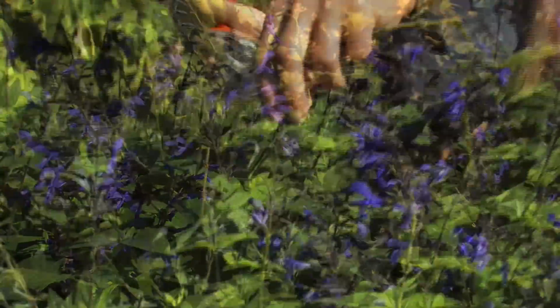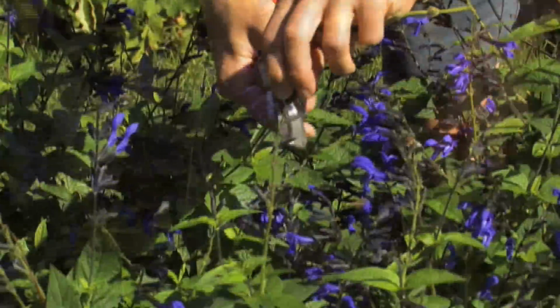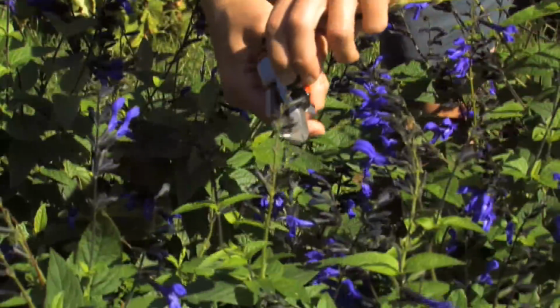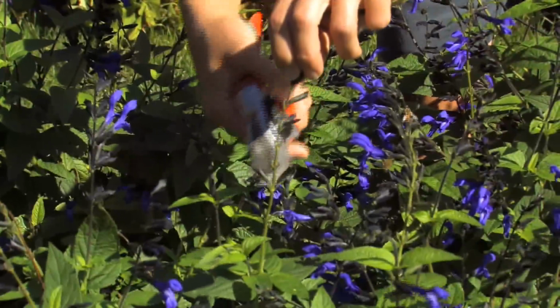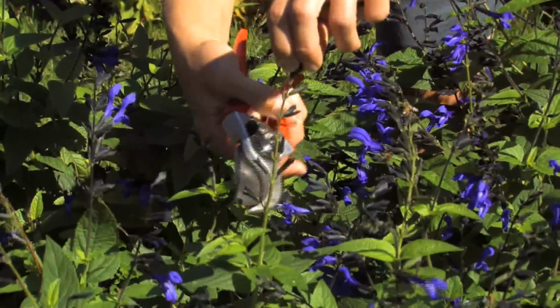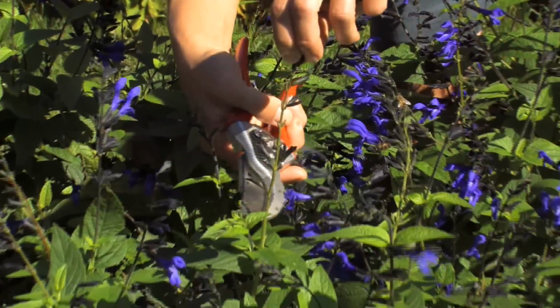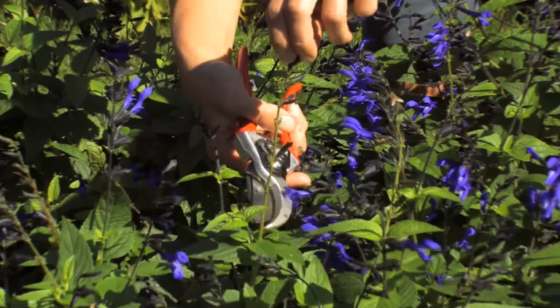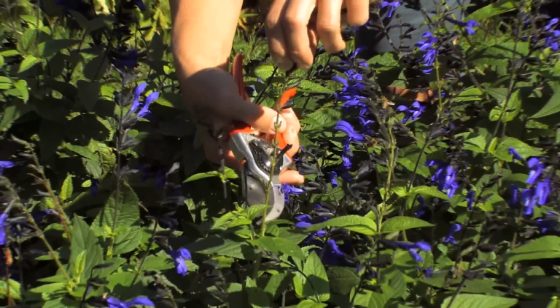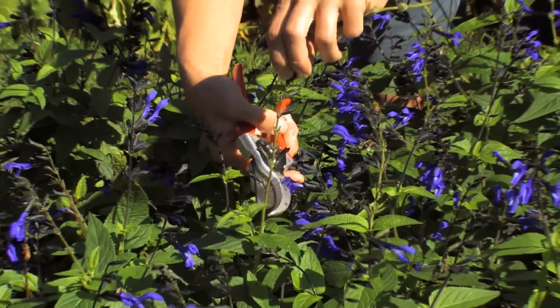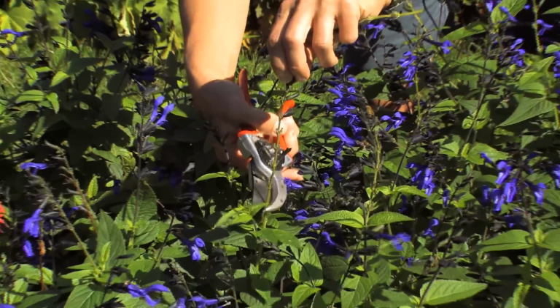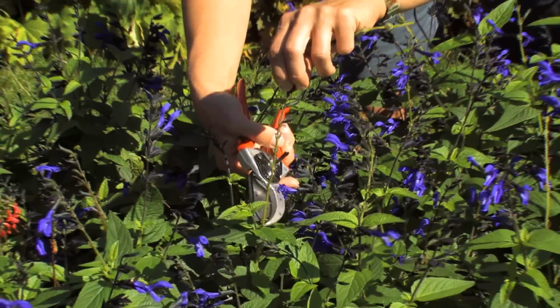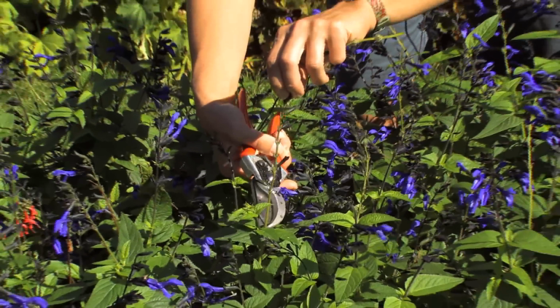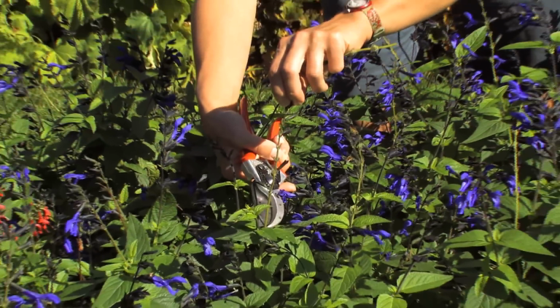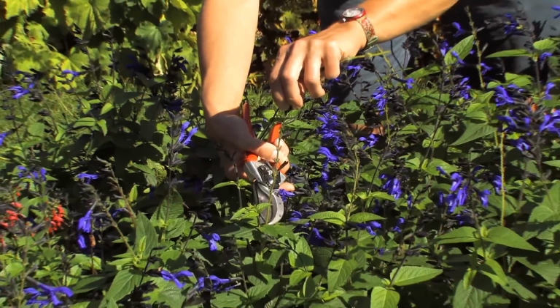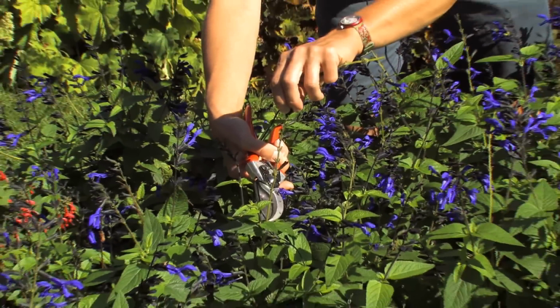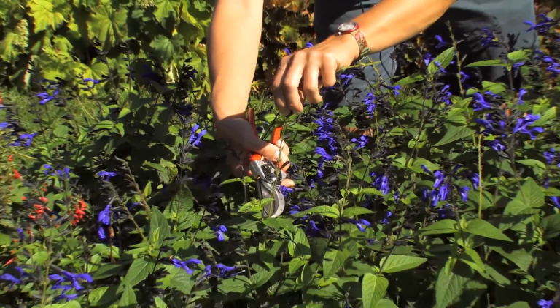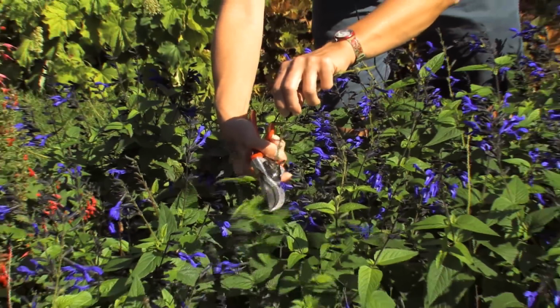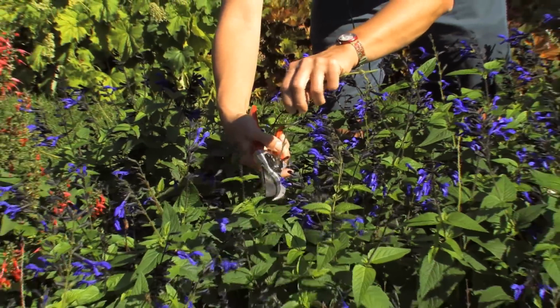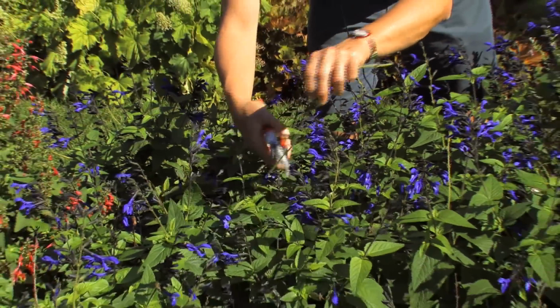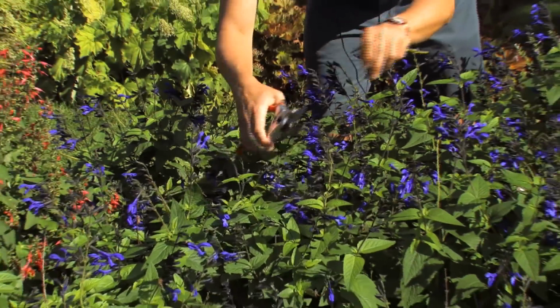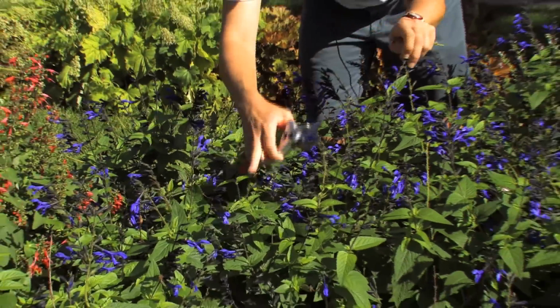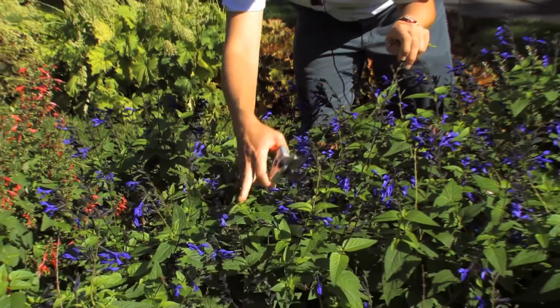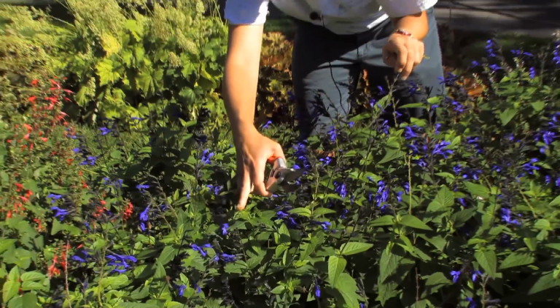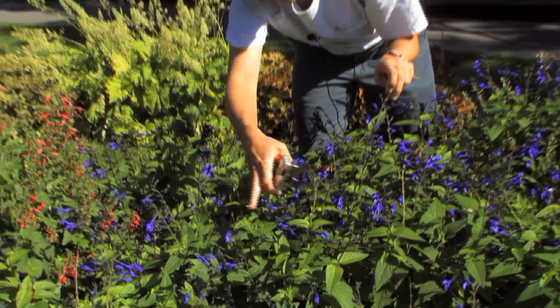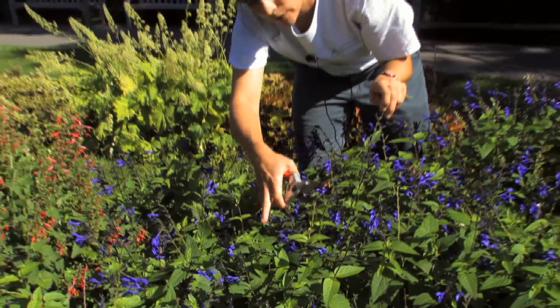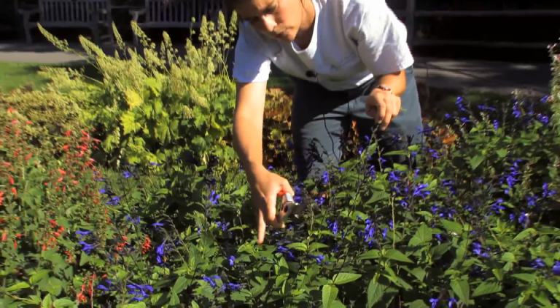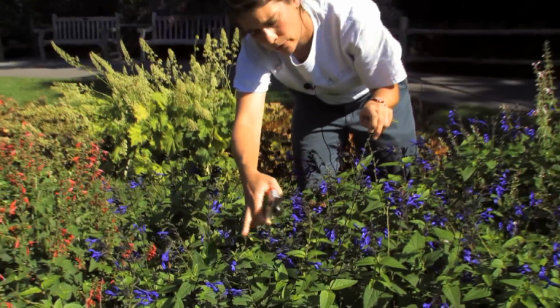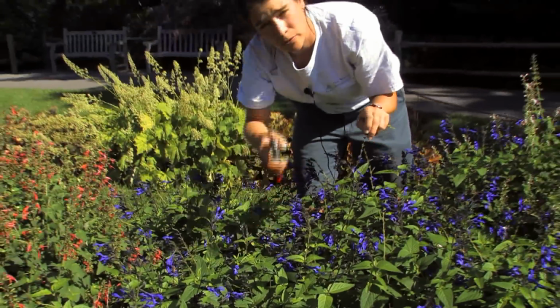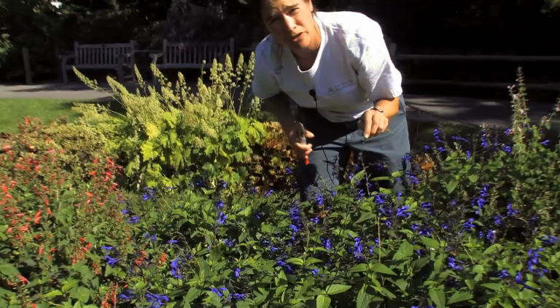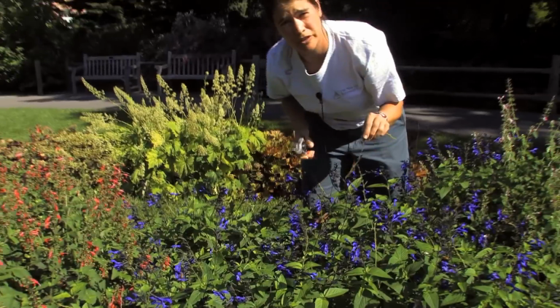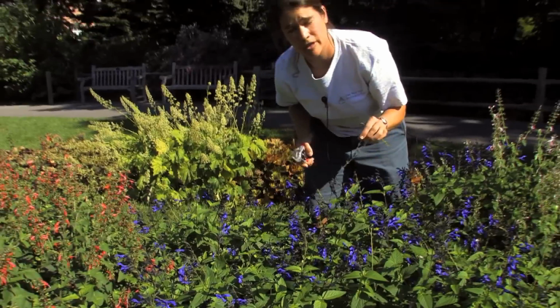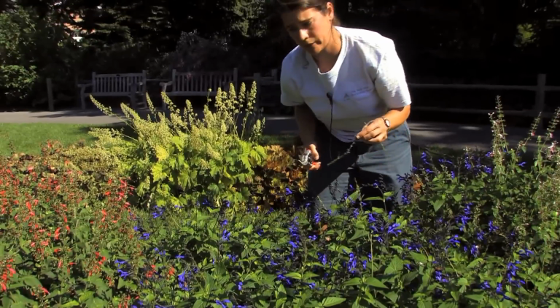Once the flower is finished, follow the stem all the way down, cut it out, and you have the new growth already starting to come out.